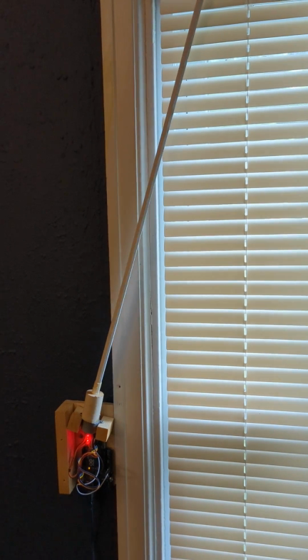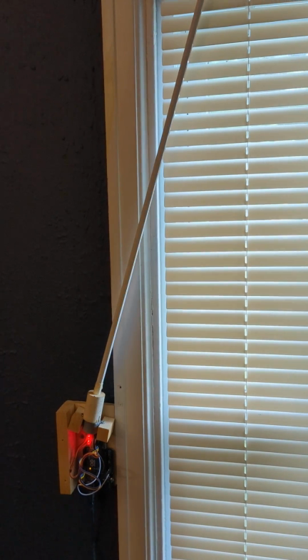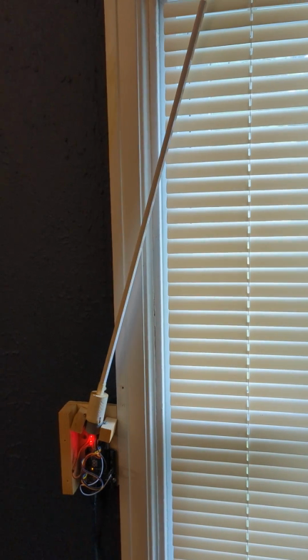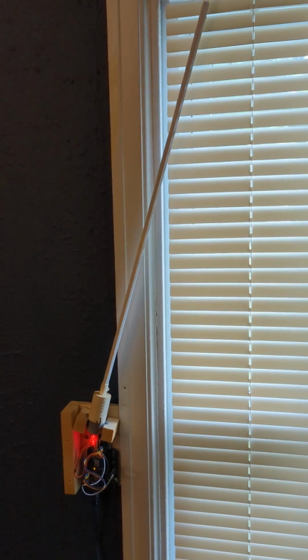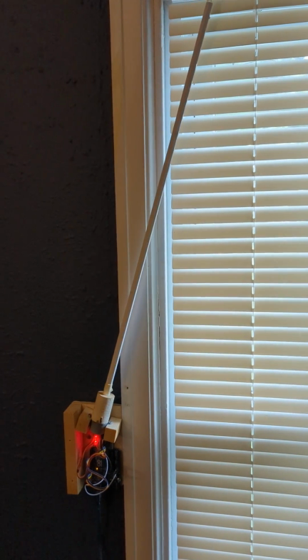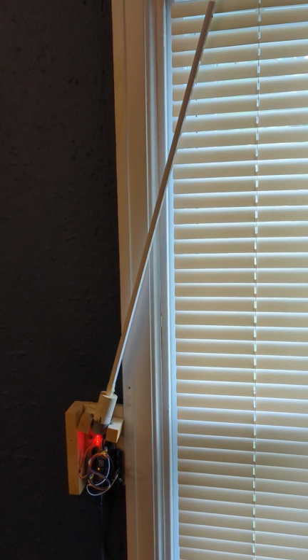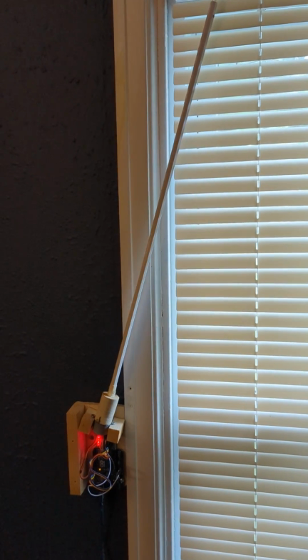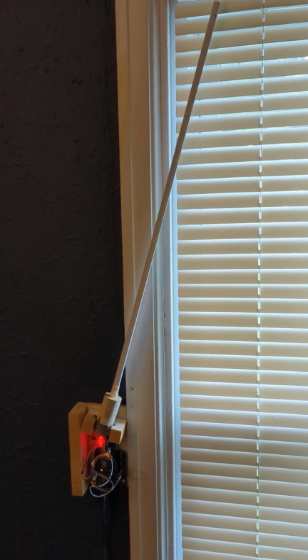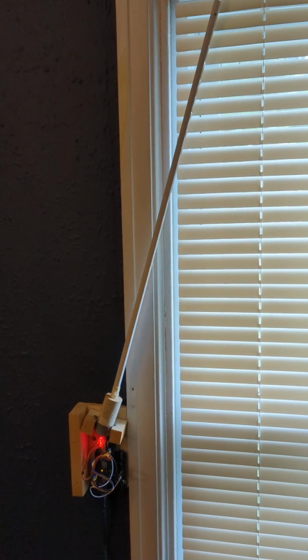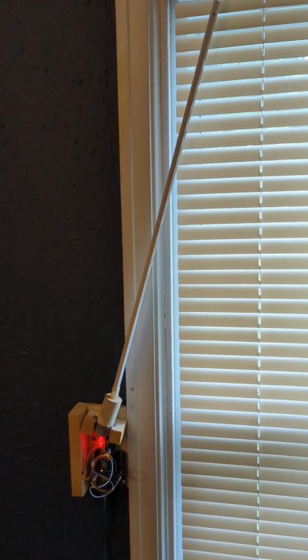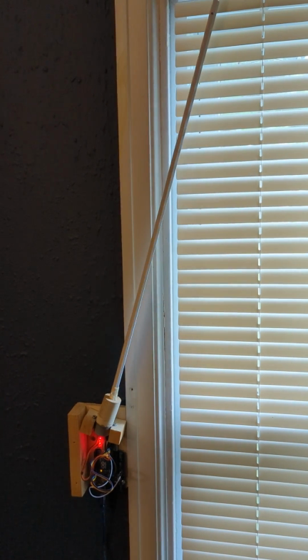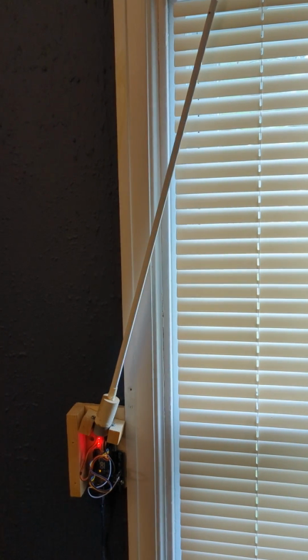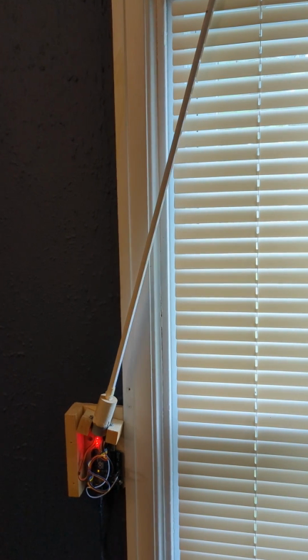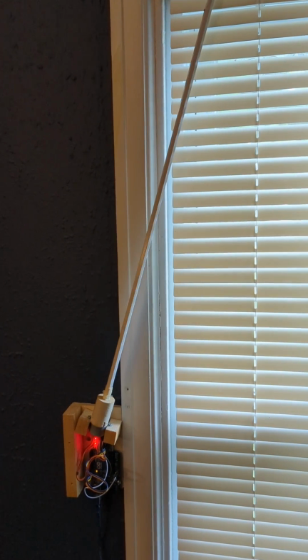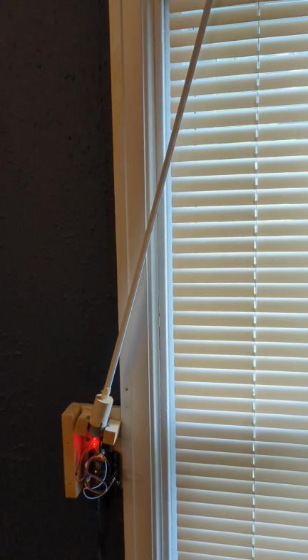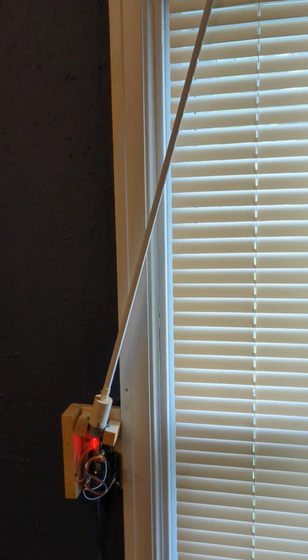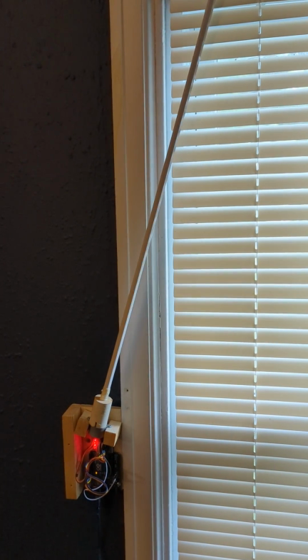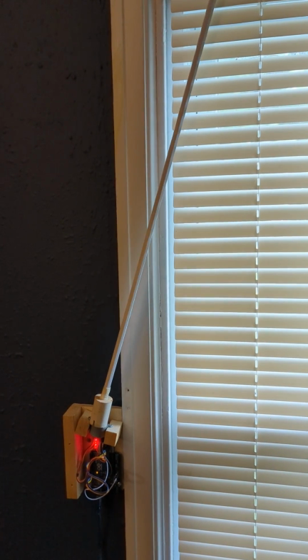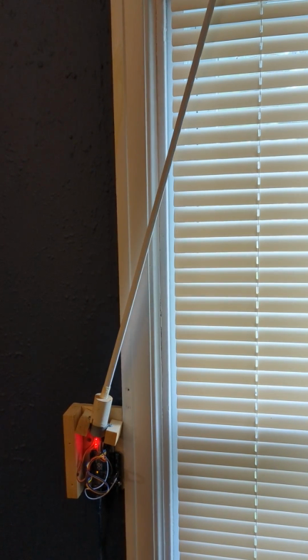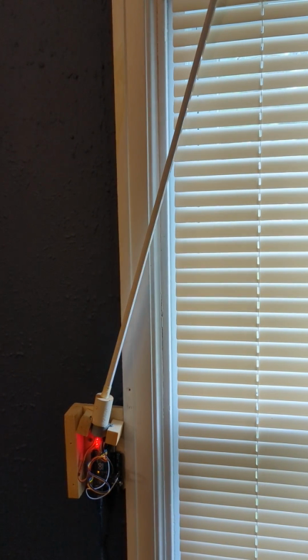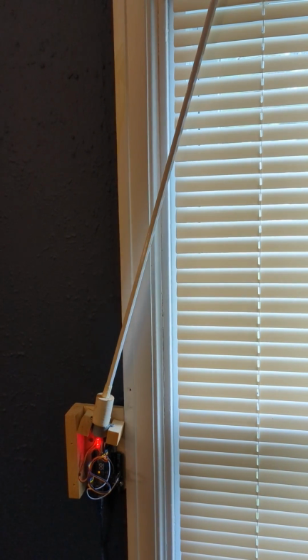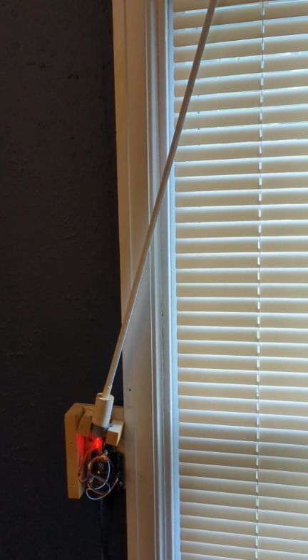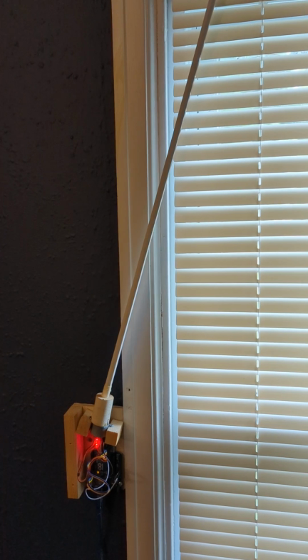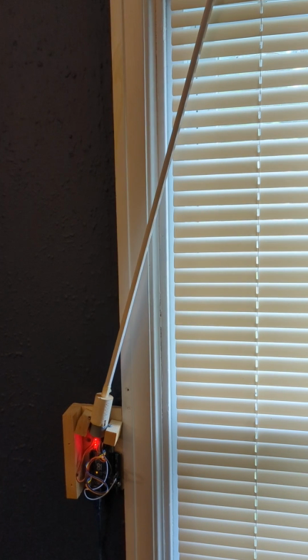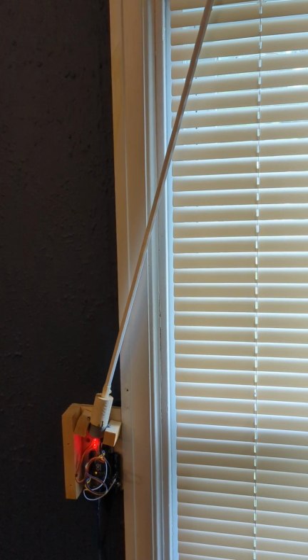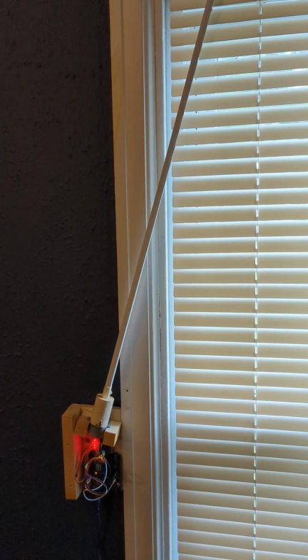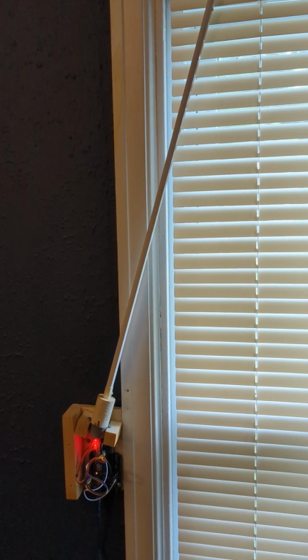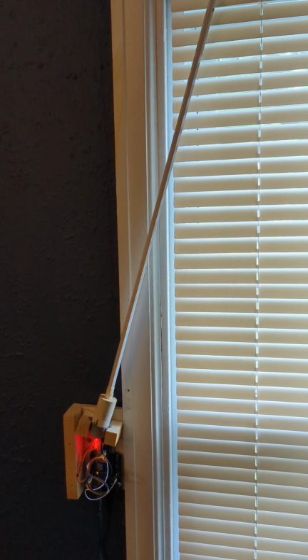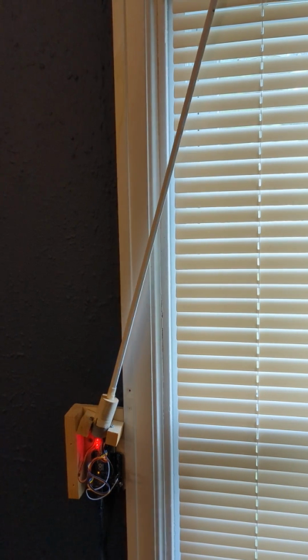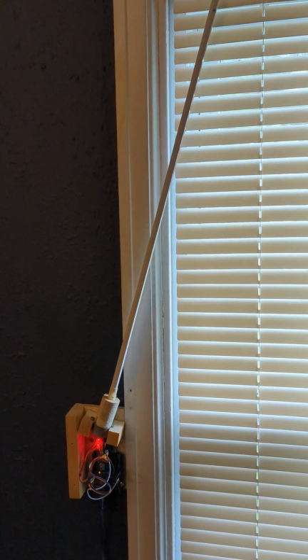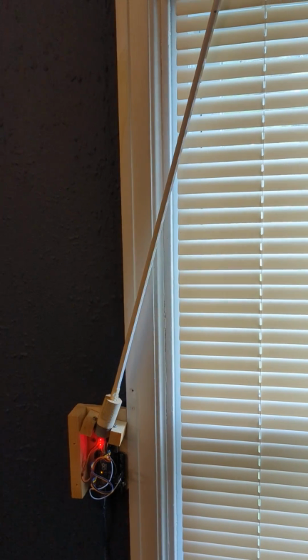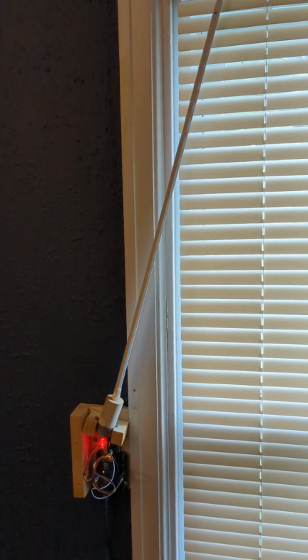If you tied this in with a smart plug, you could control it from your phone or by a timer.